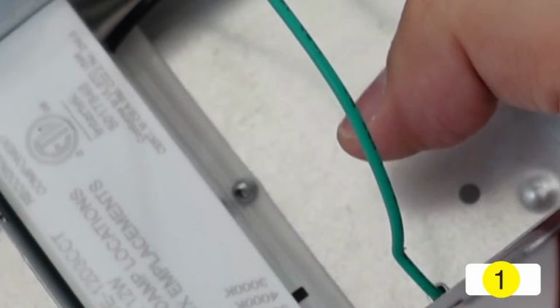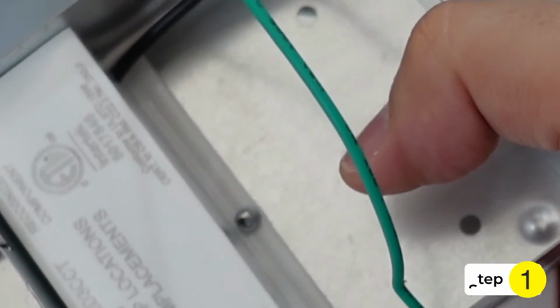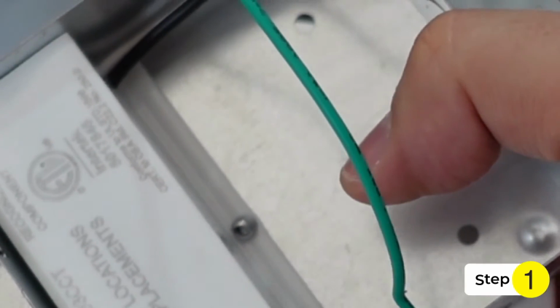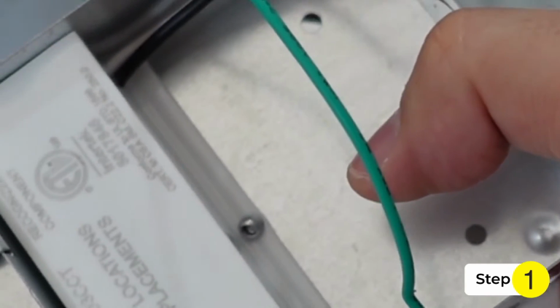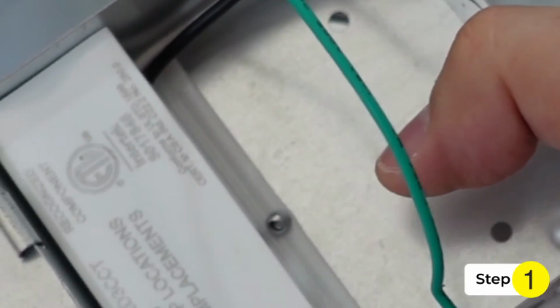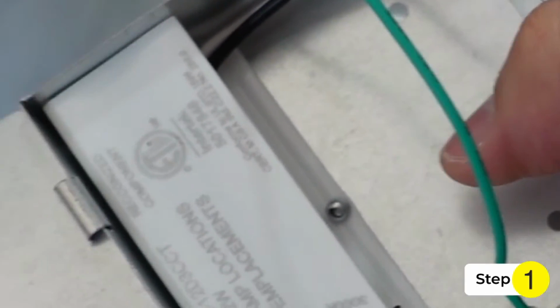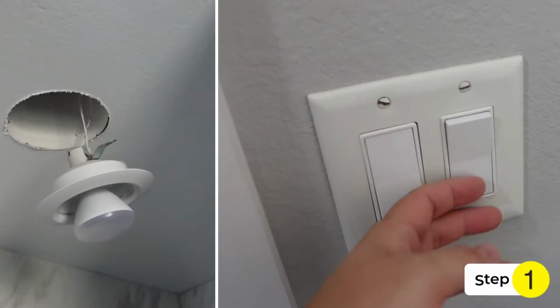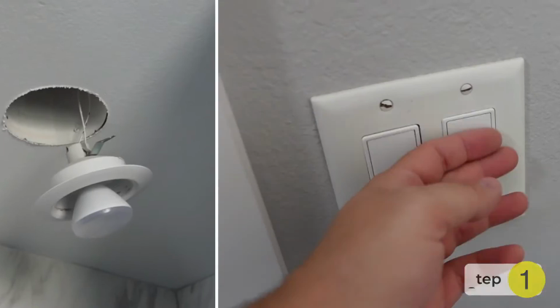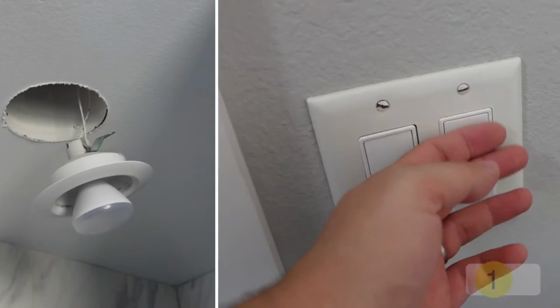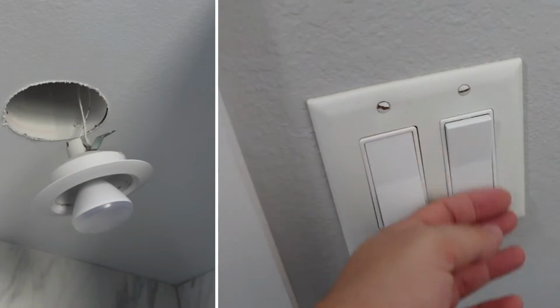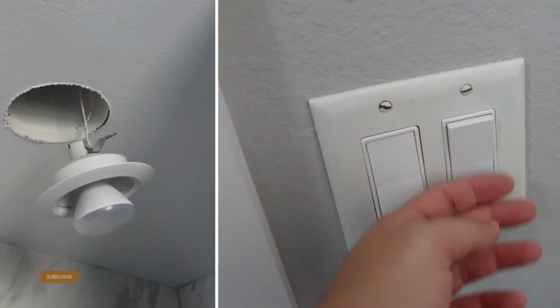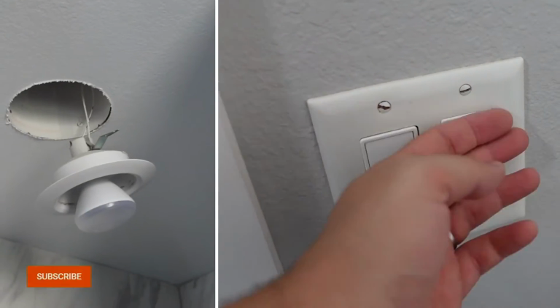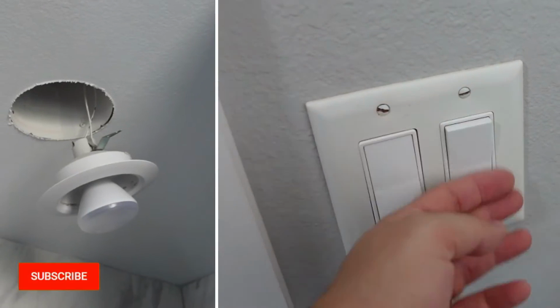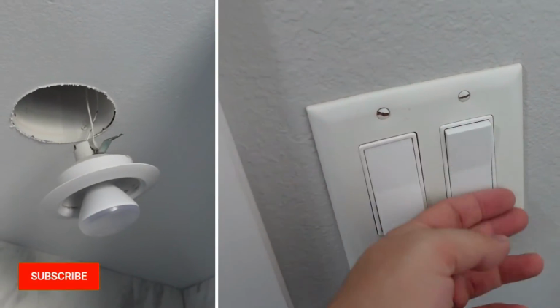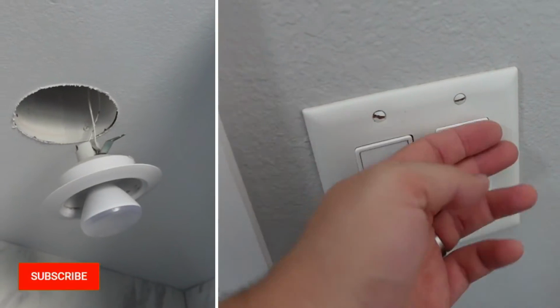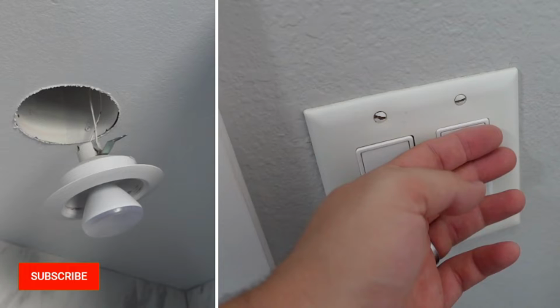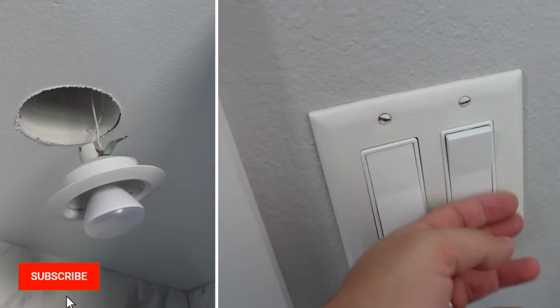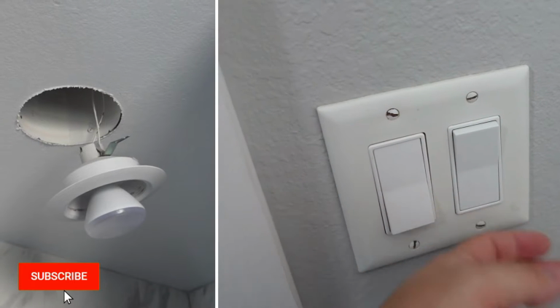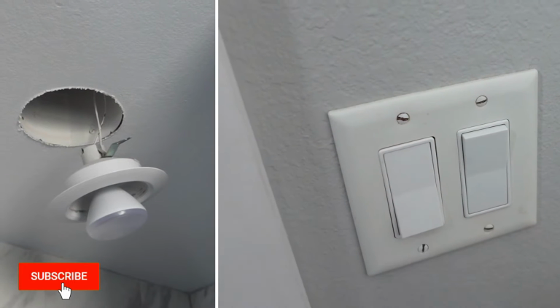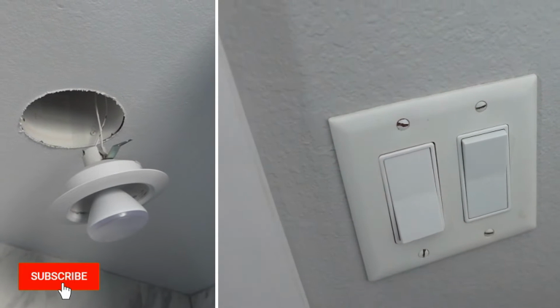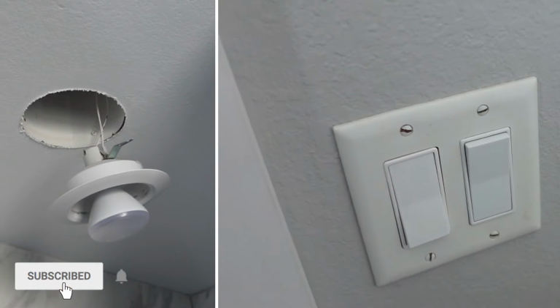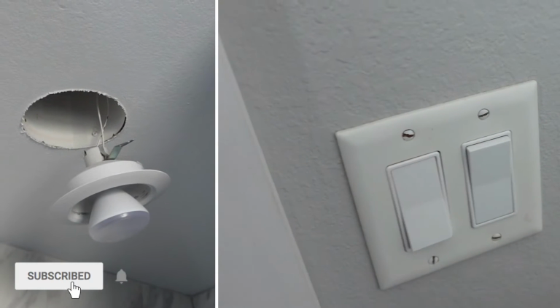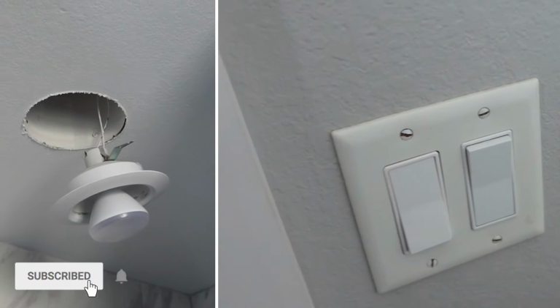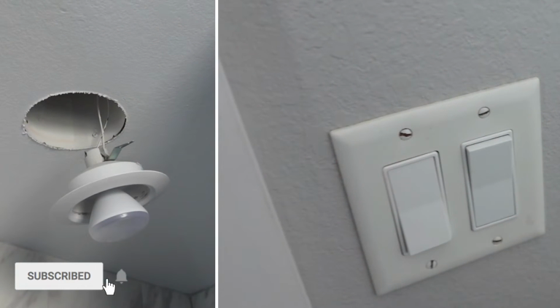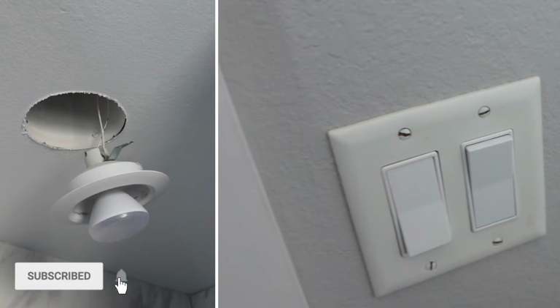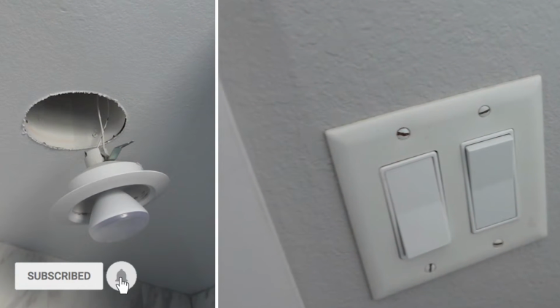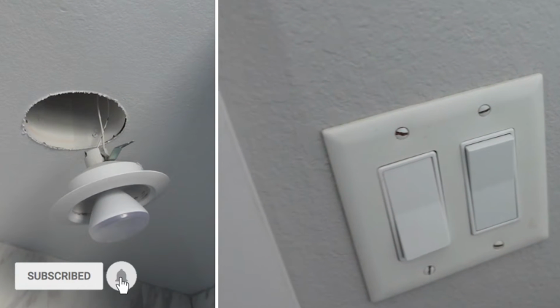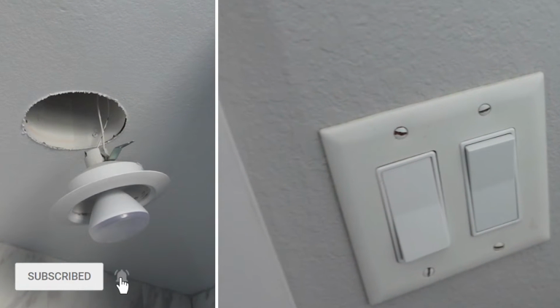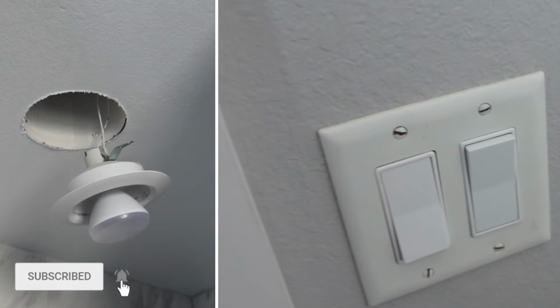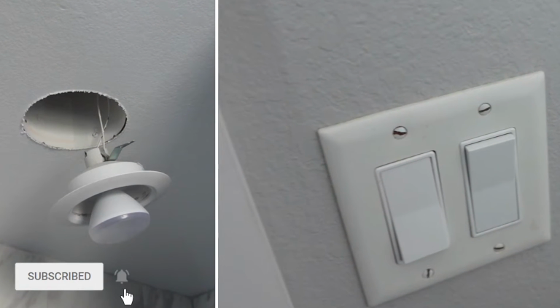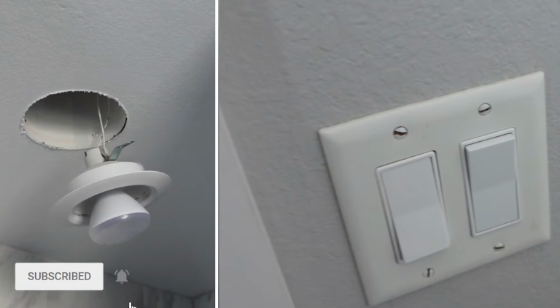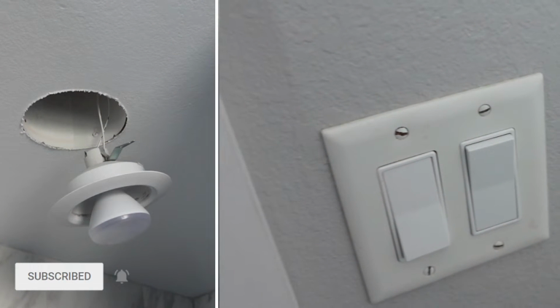Step 1: turn off the circuit breaker and toggle the switch back and forth to make sure that the power is actually off.